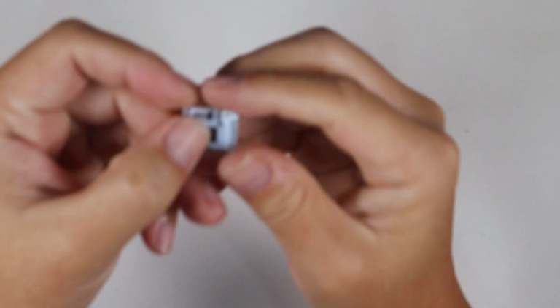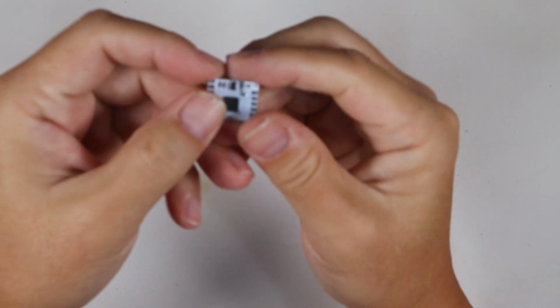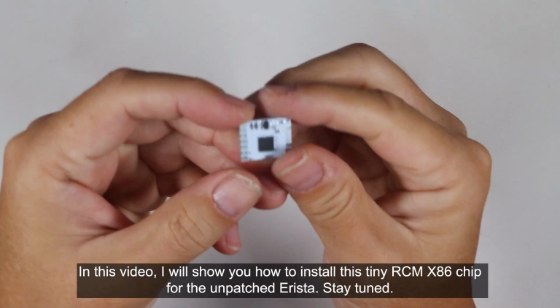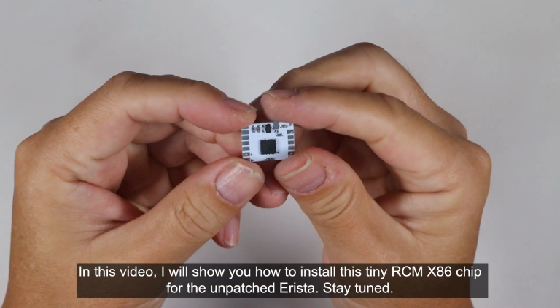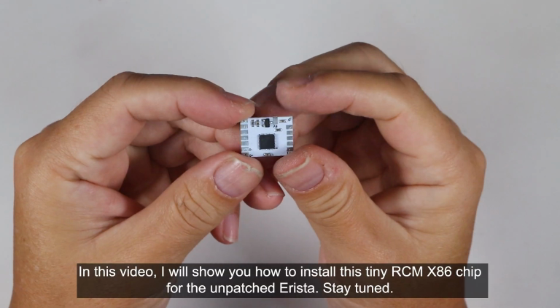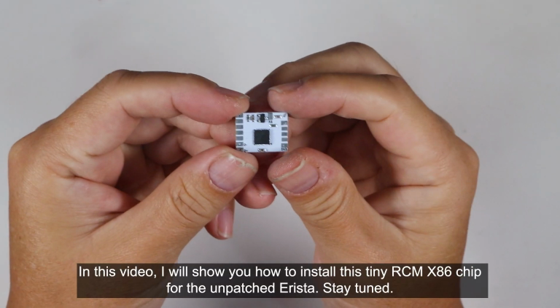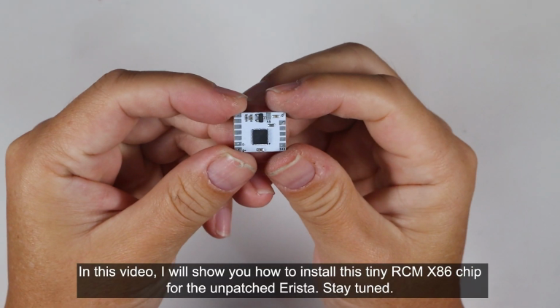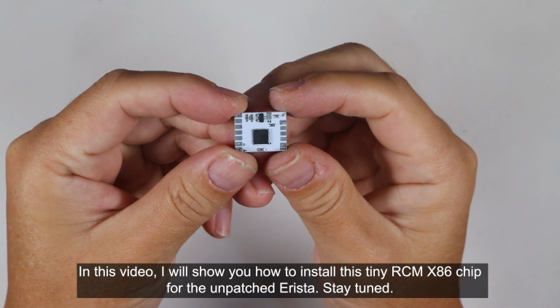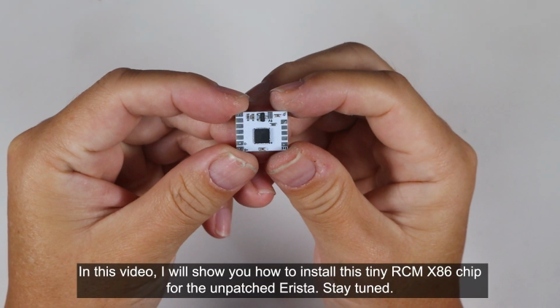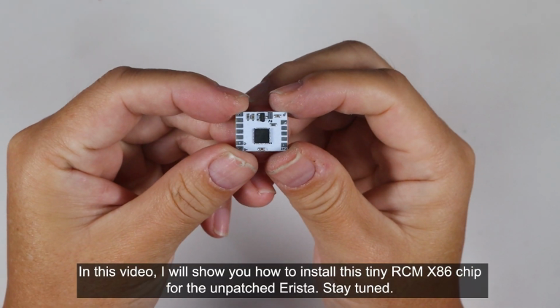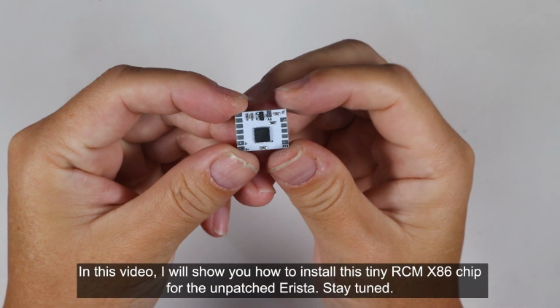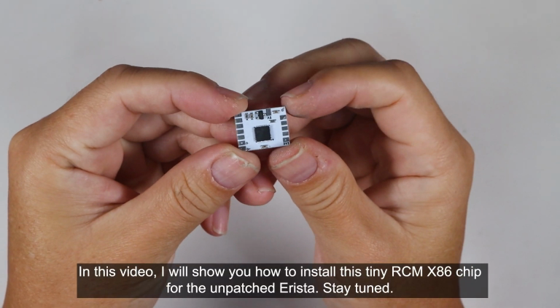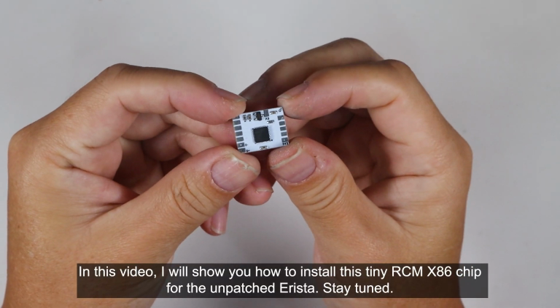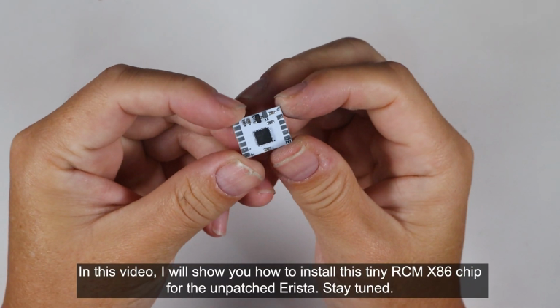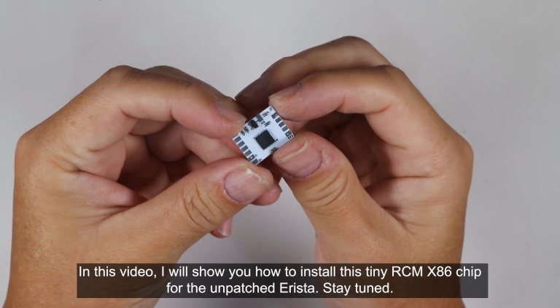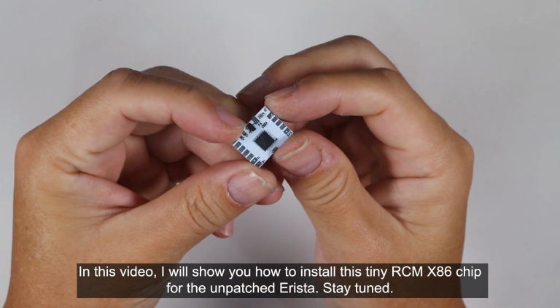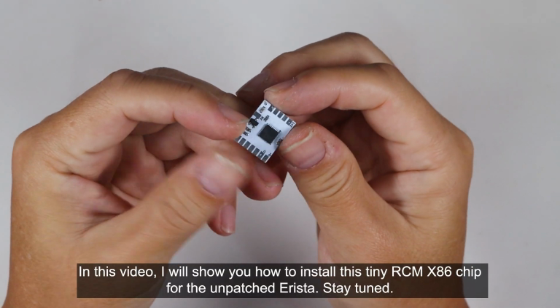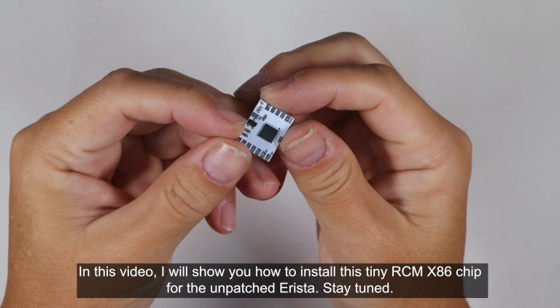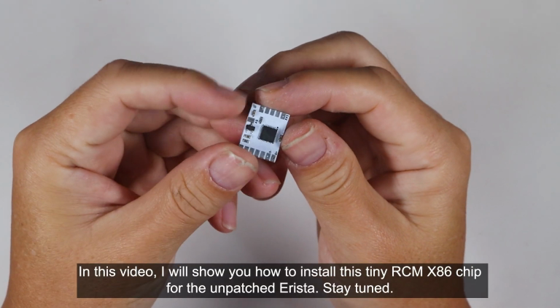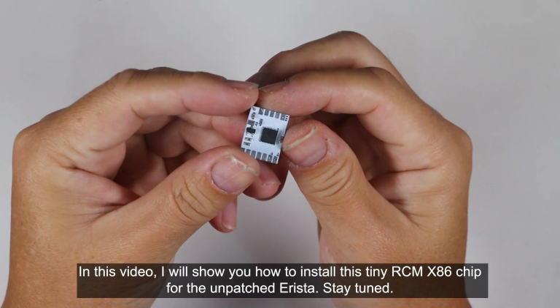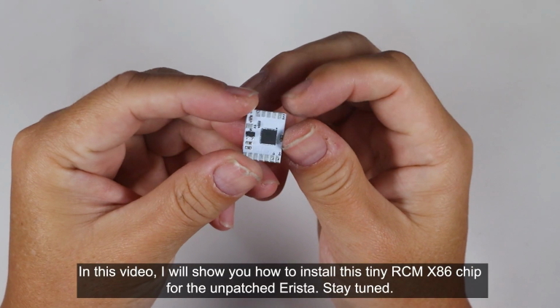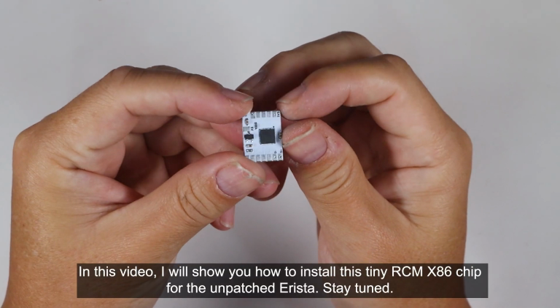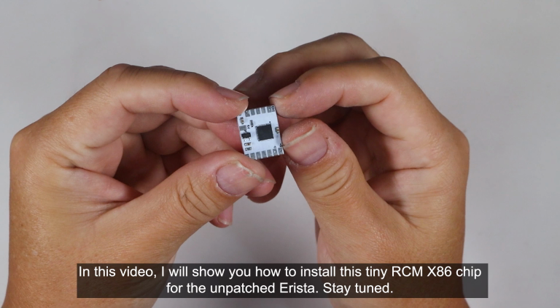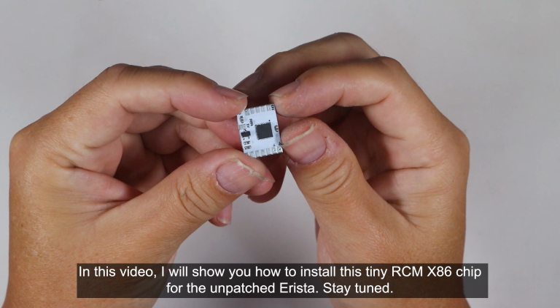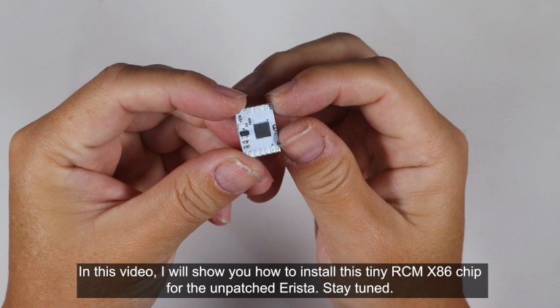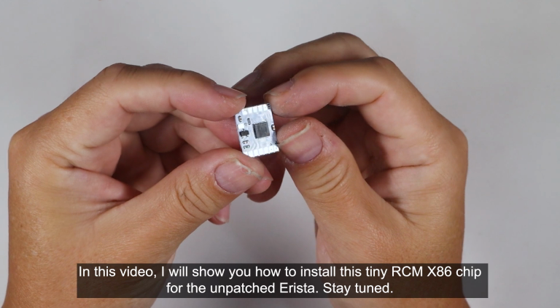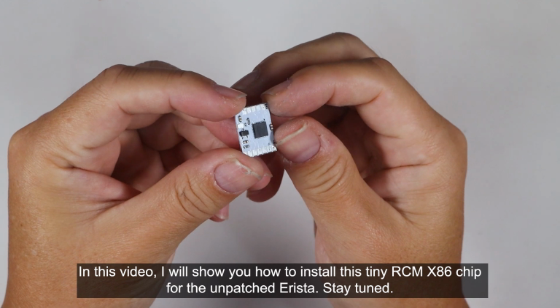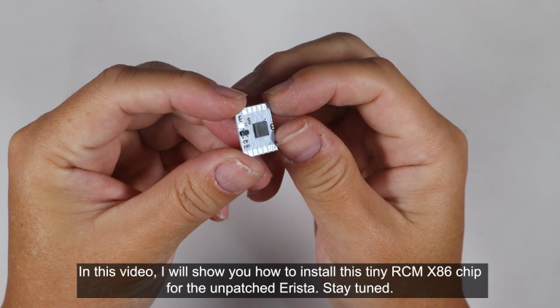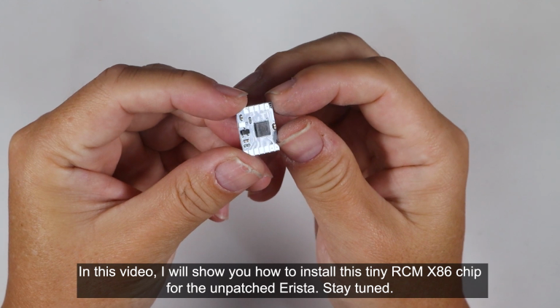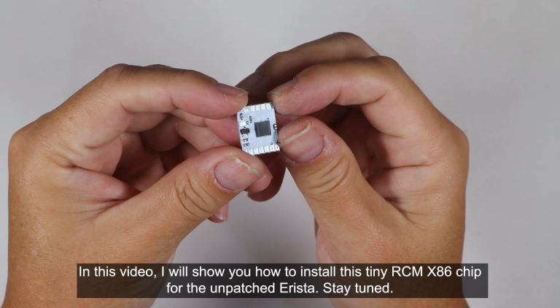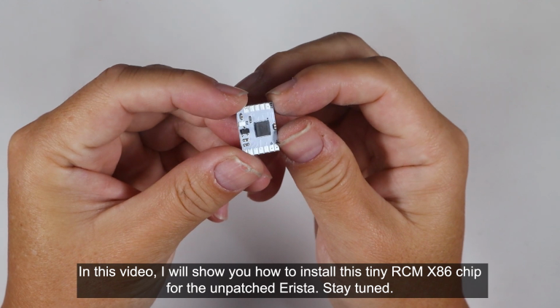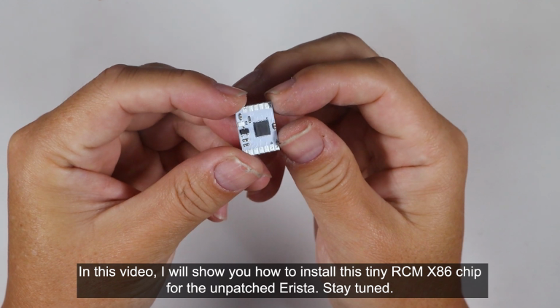In this video, I will show you how to install this tiny RCM X86 chip for the unpatched Arista.